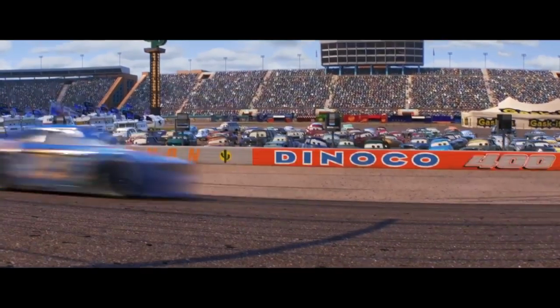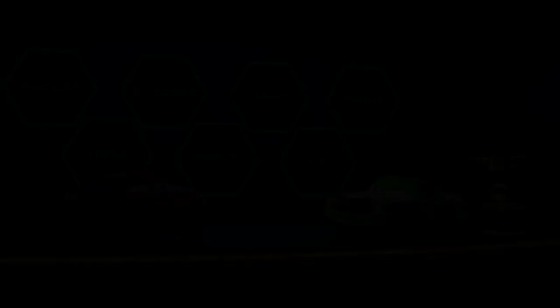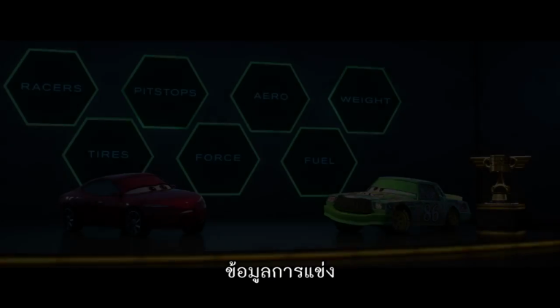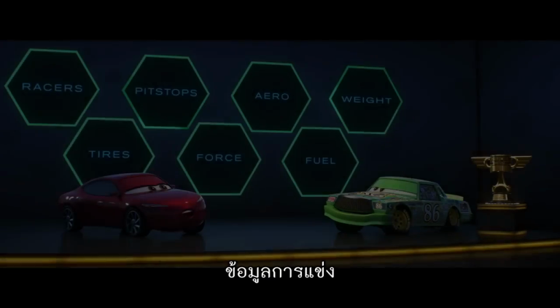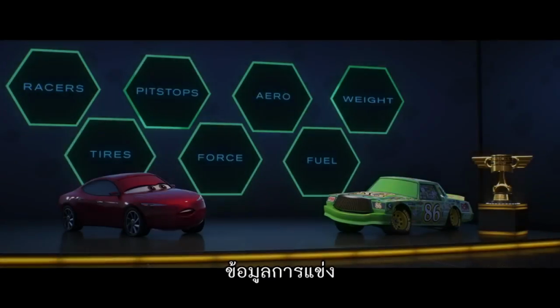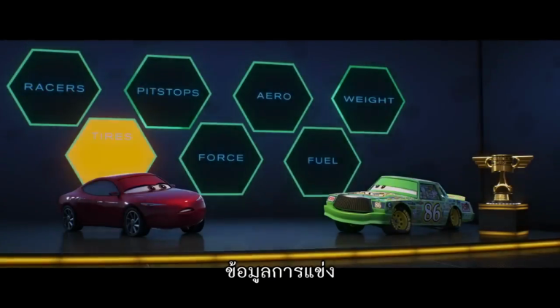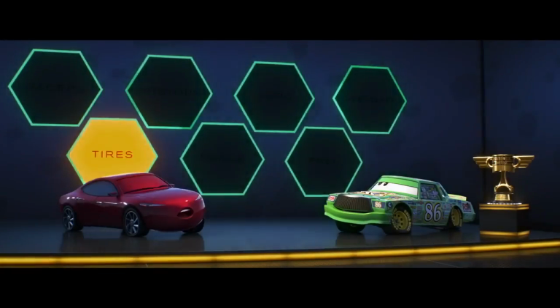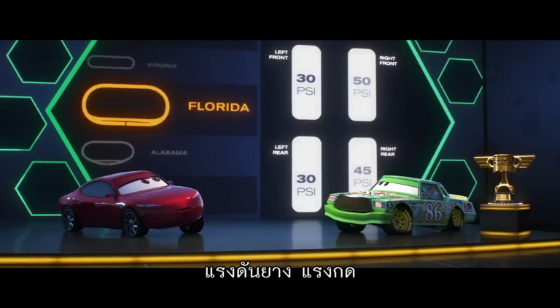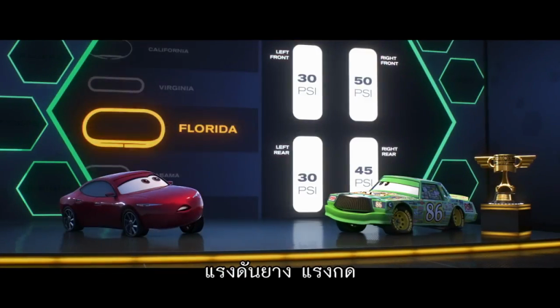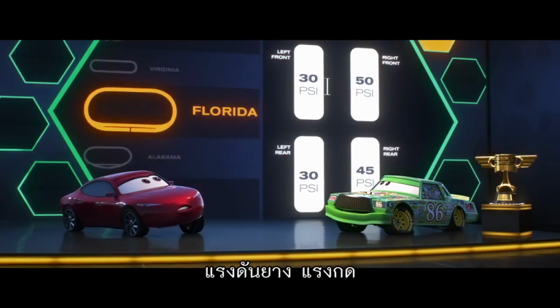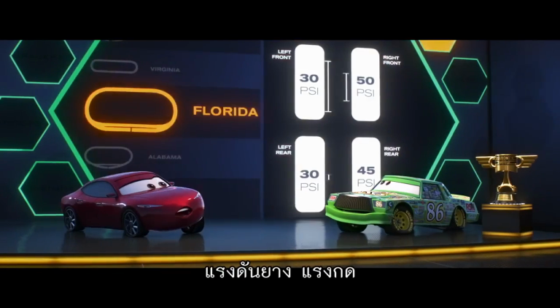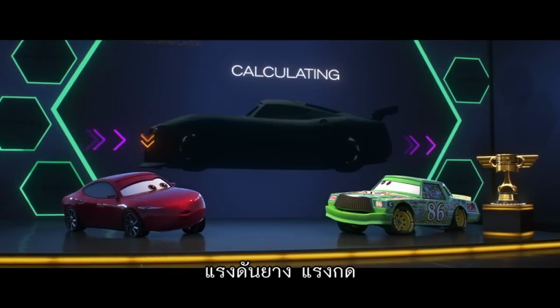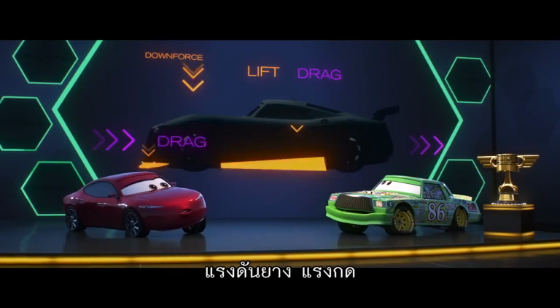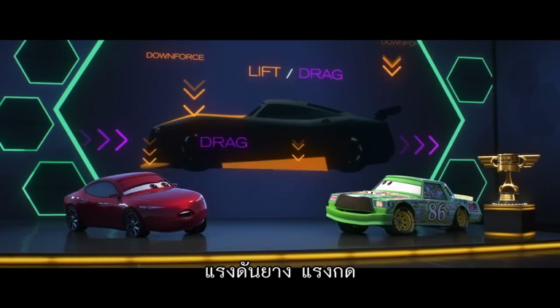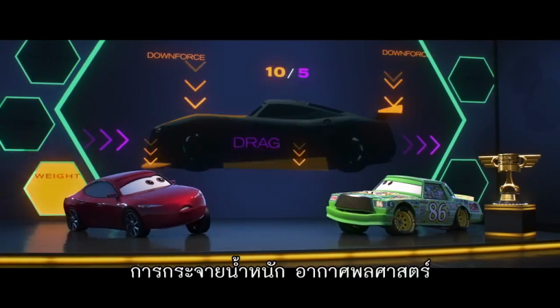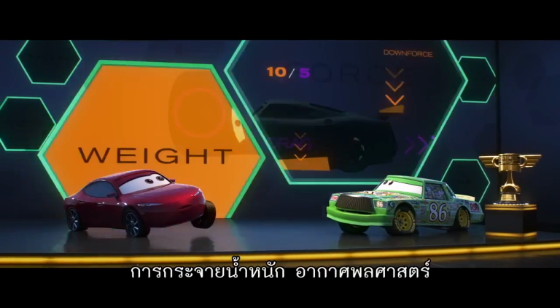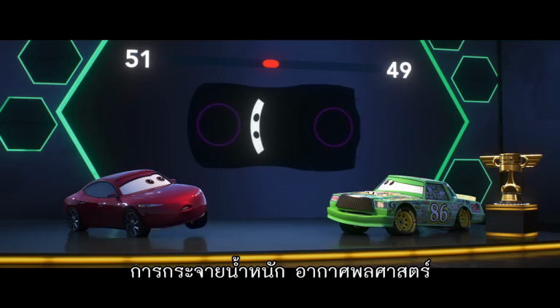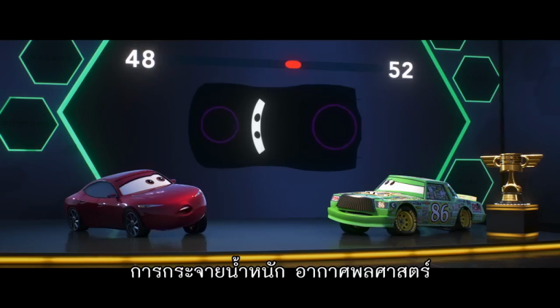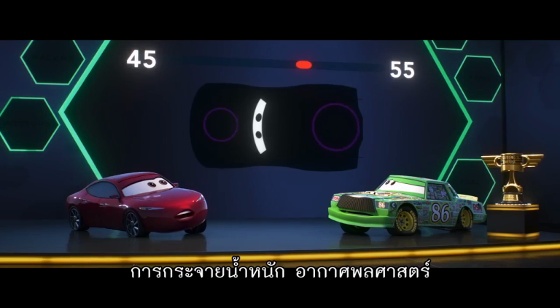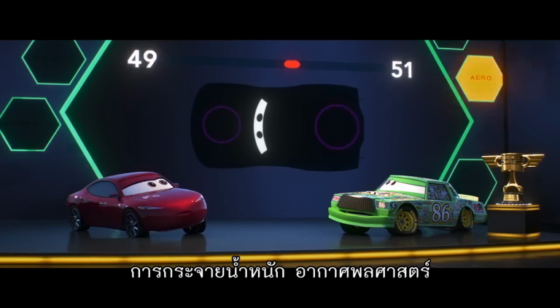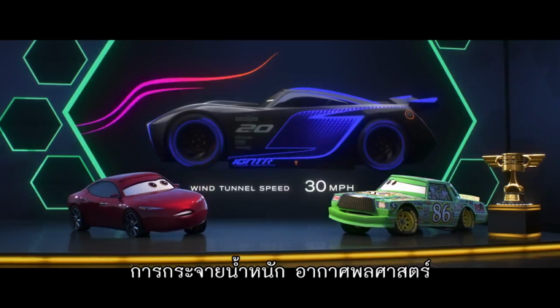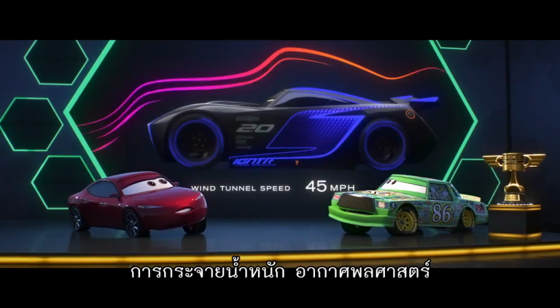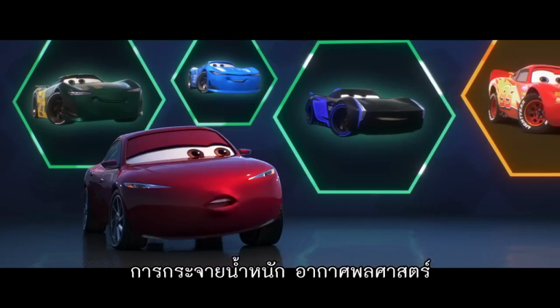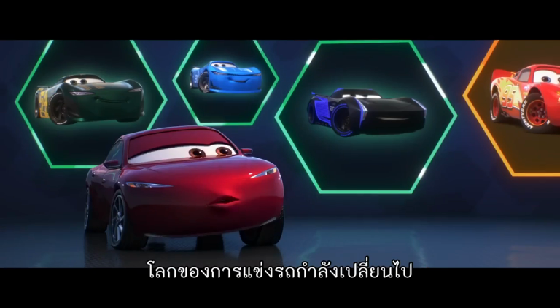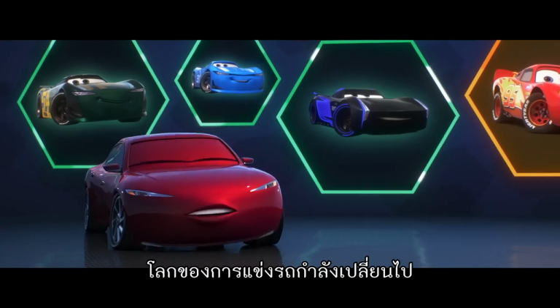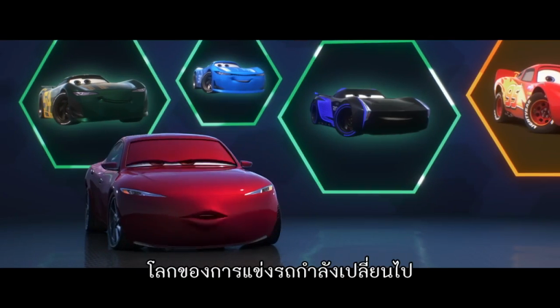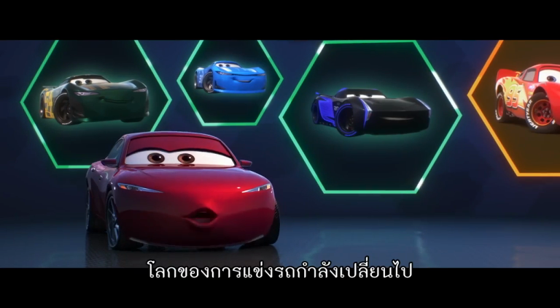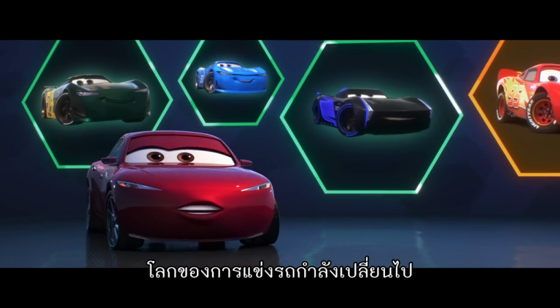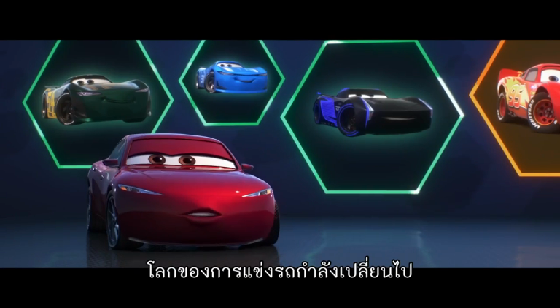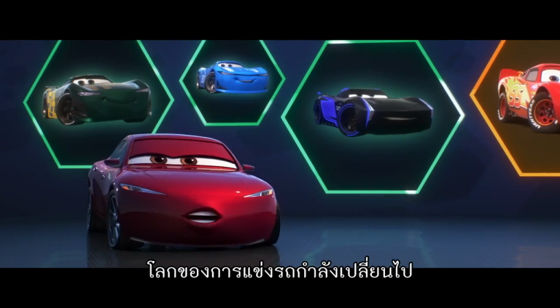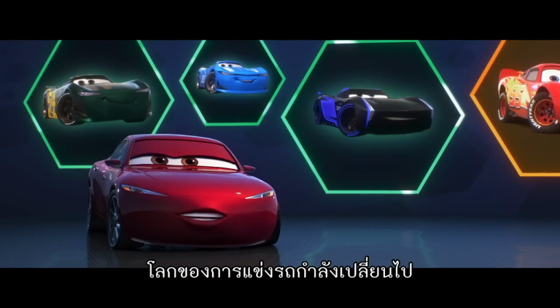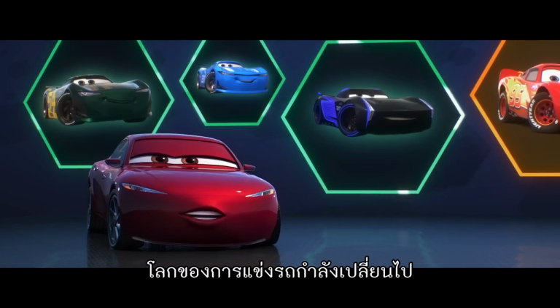Racing data, tire pressure, downforce, weight distribution, aerodynamics. The racing world is changing.